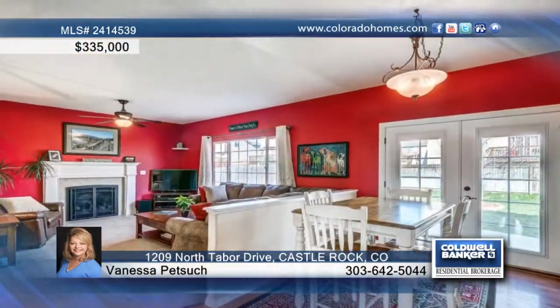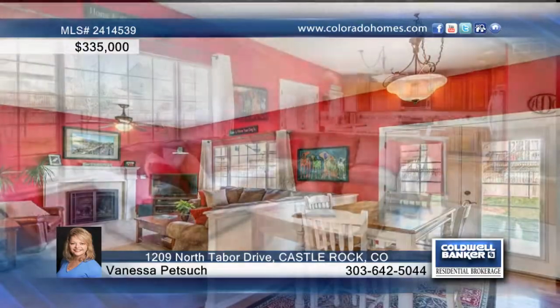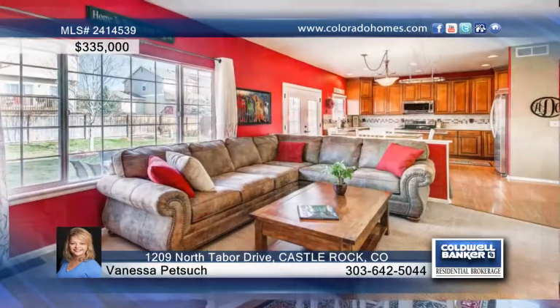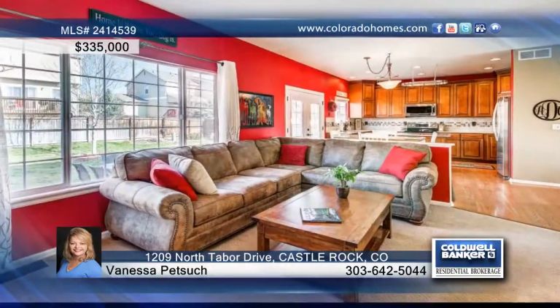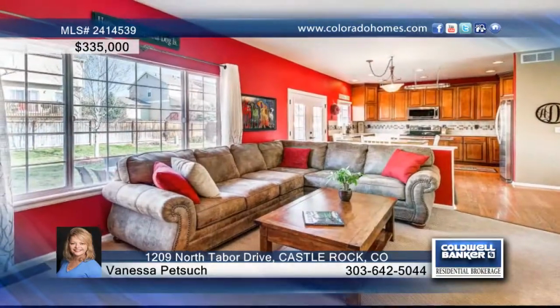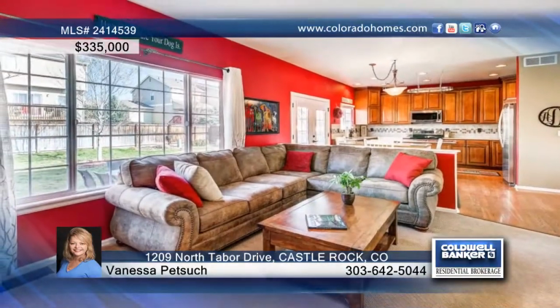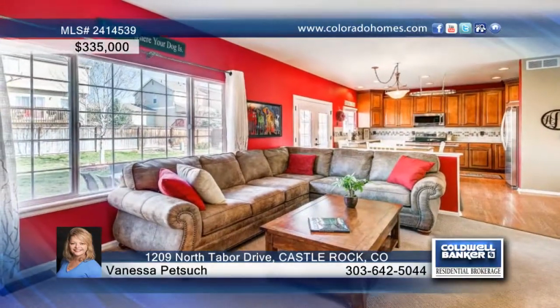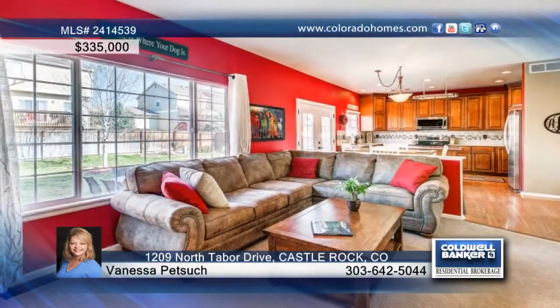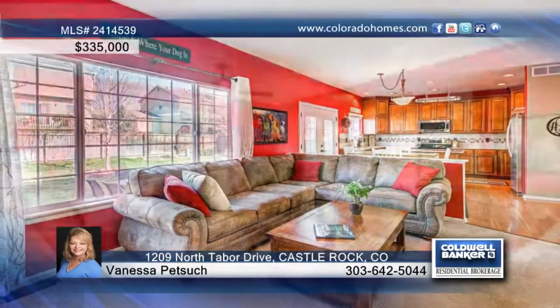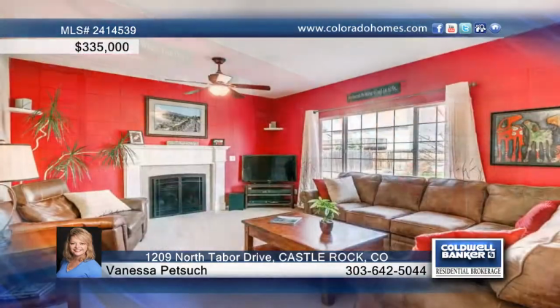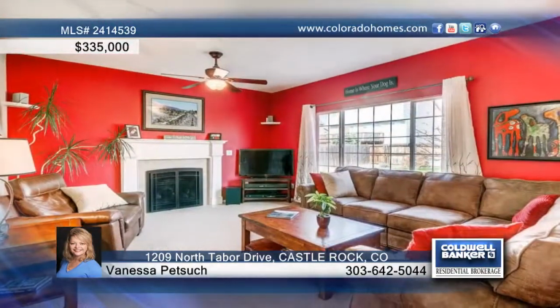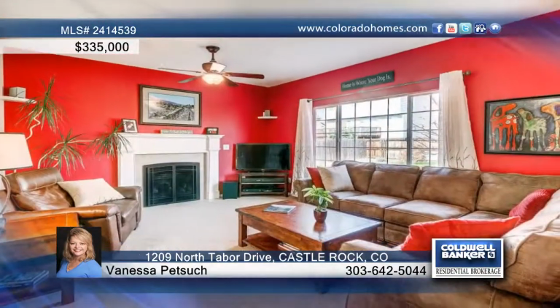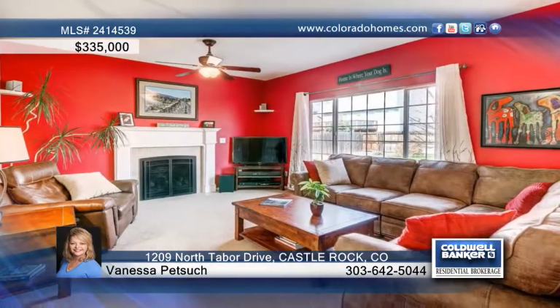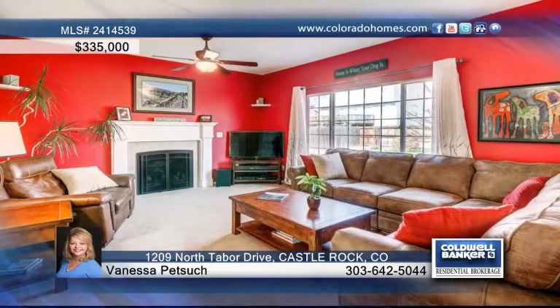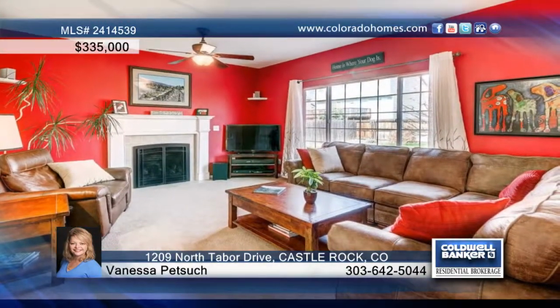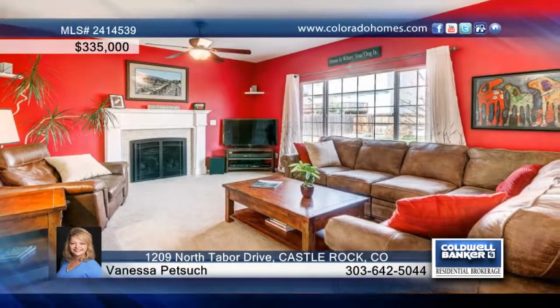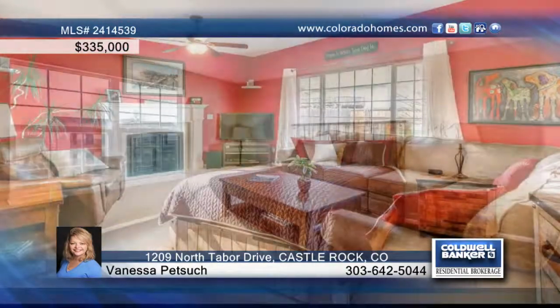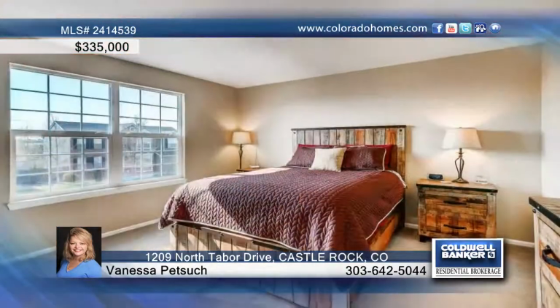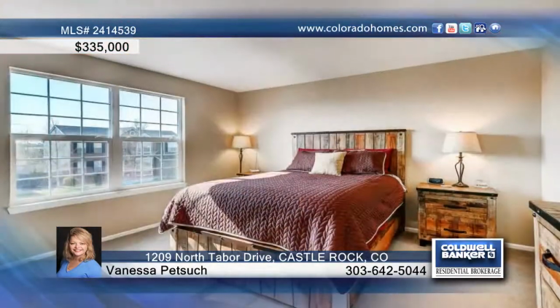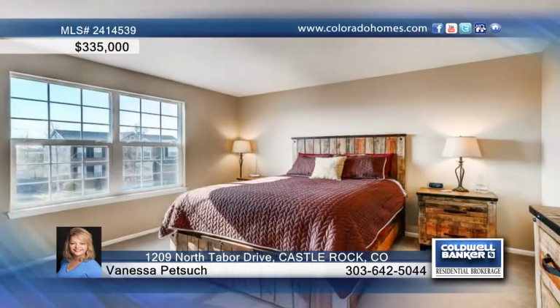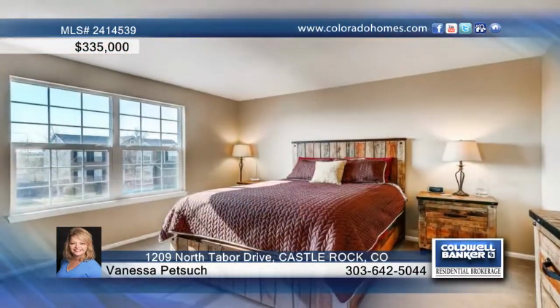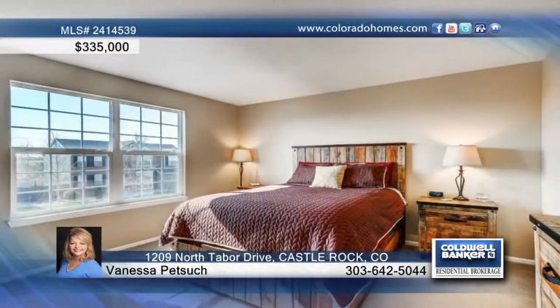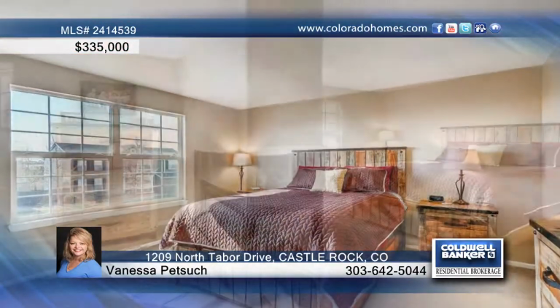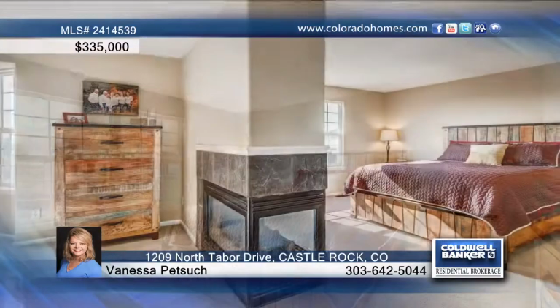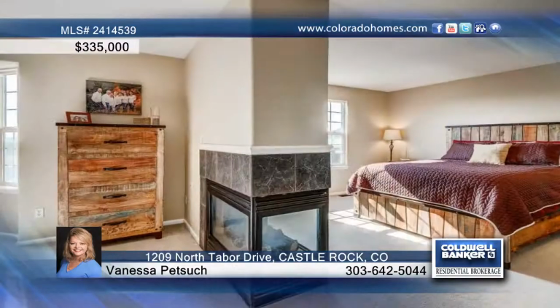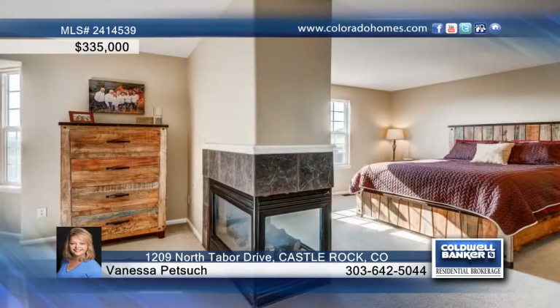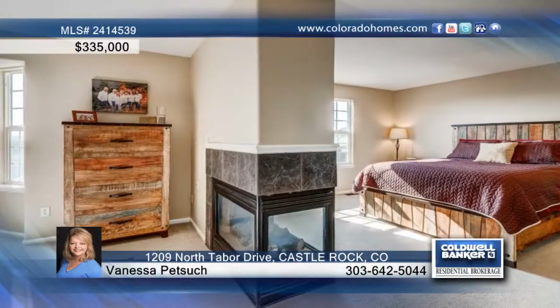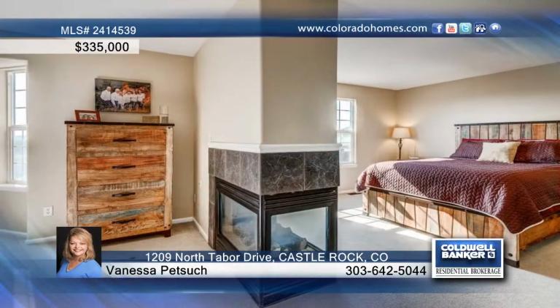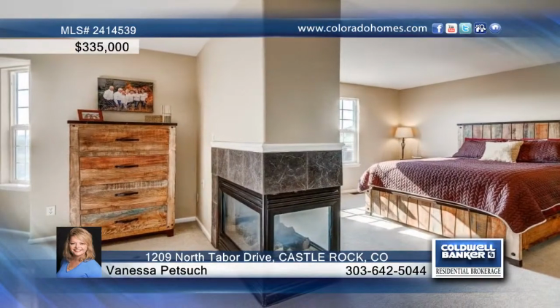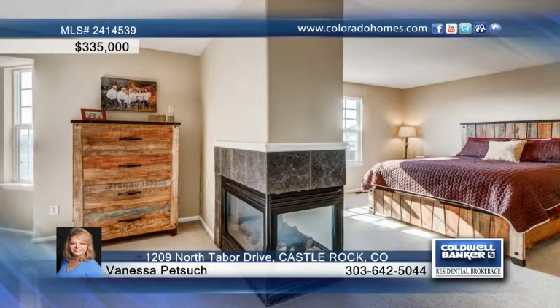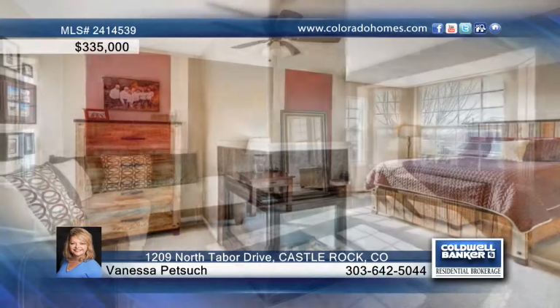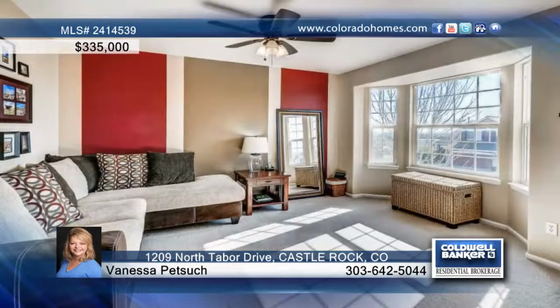The main floor has an oversized family room with a beautiful fireplace and mantel, laundry room, and eat-in kitchen with French doors that lead out to the spacious backyard.